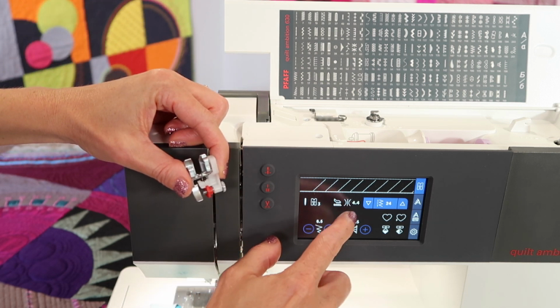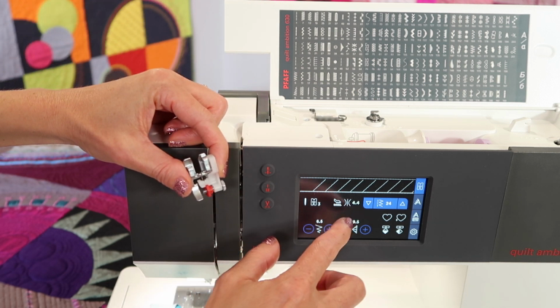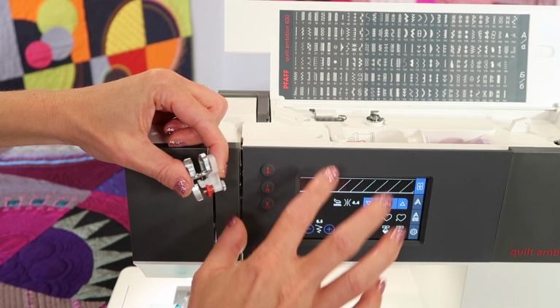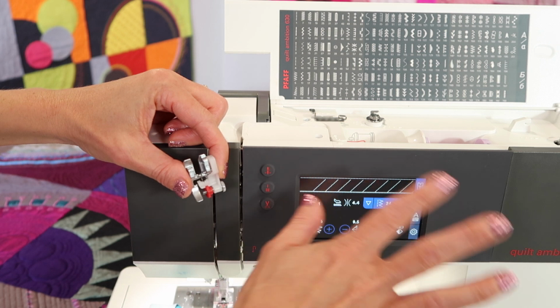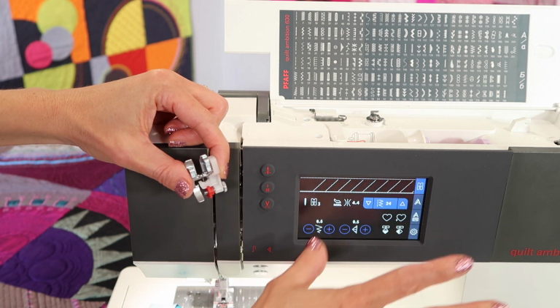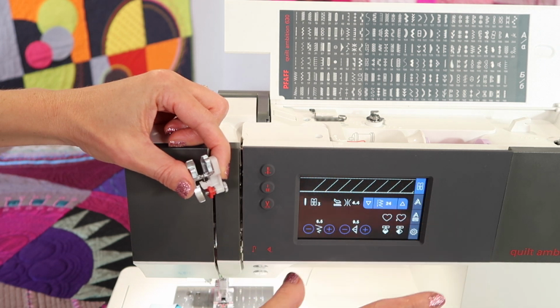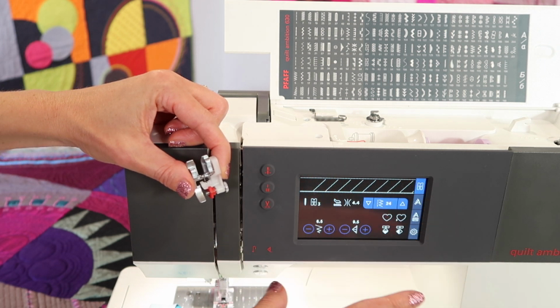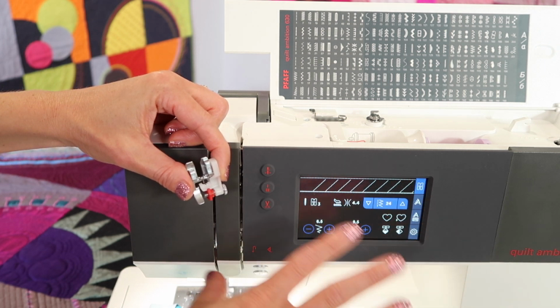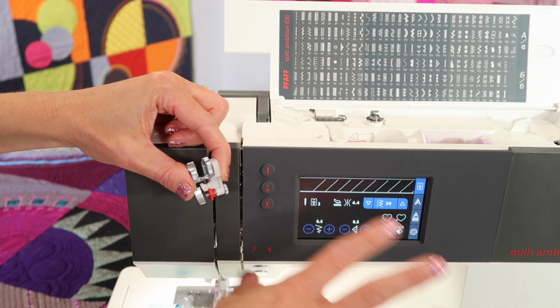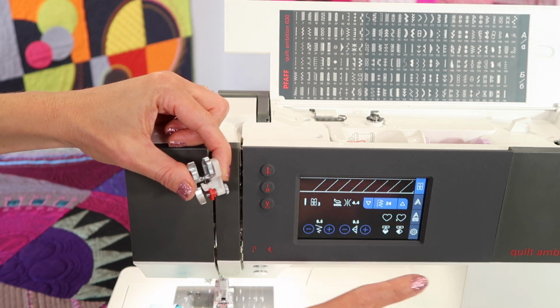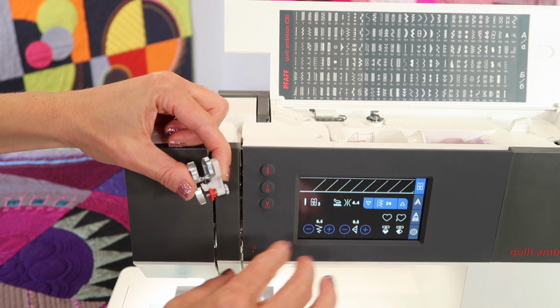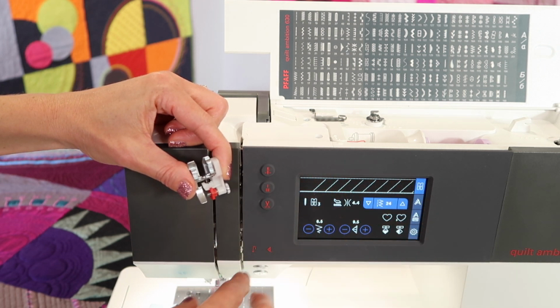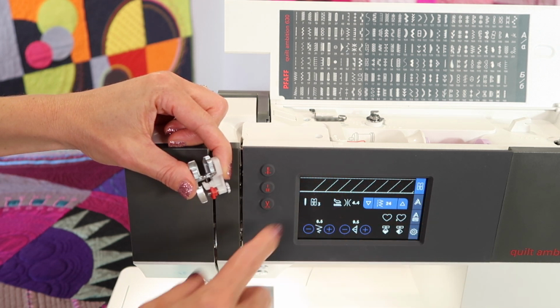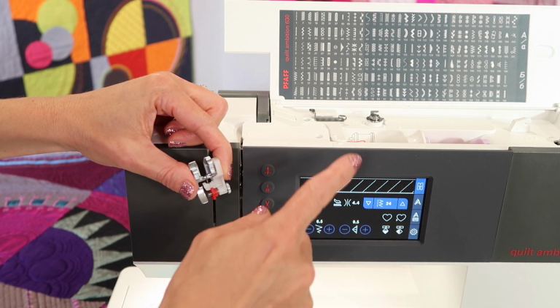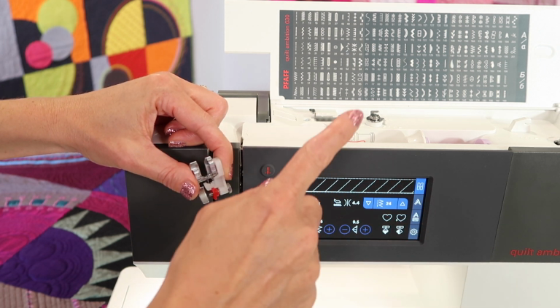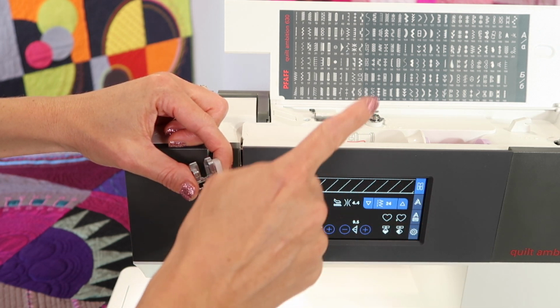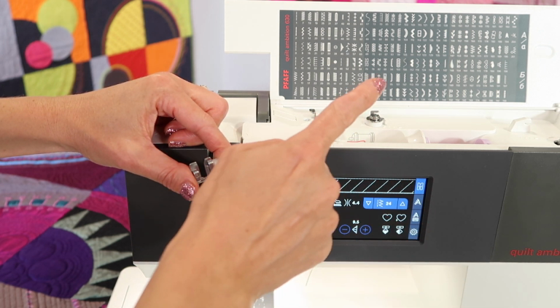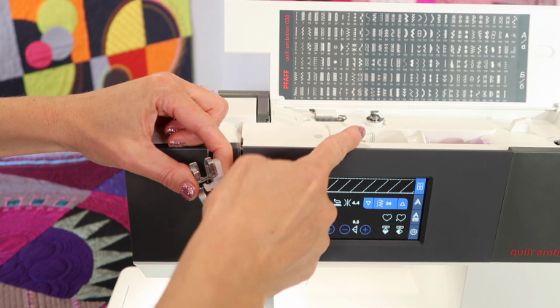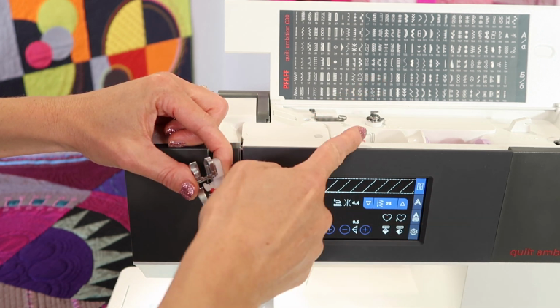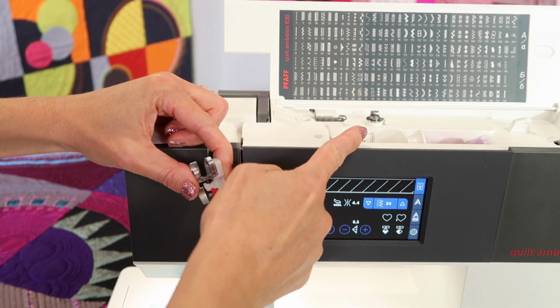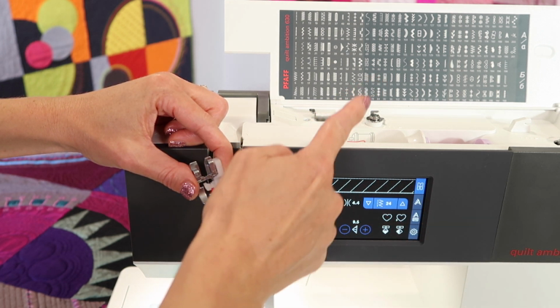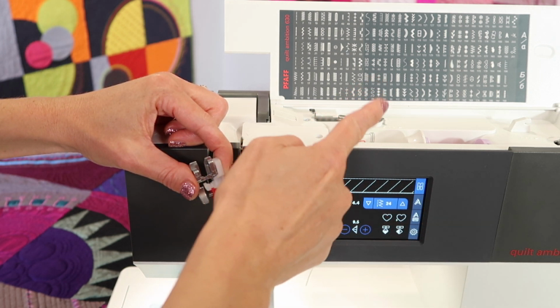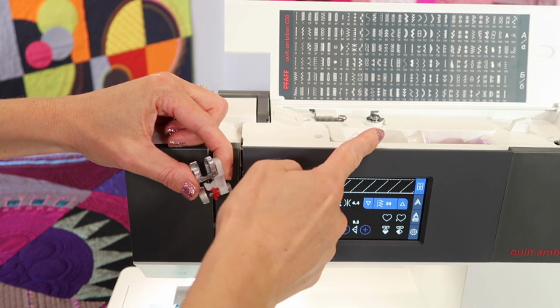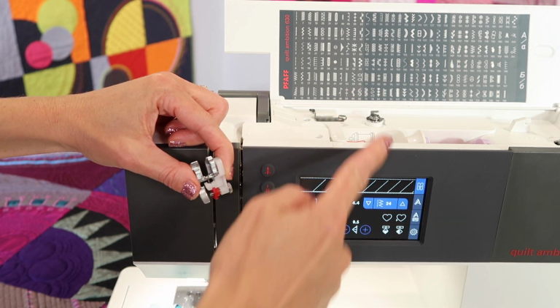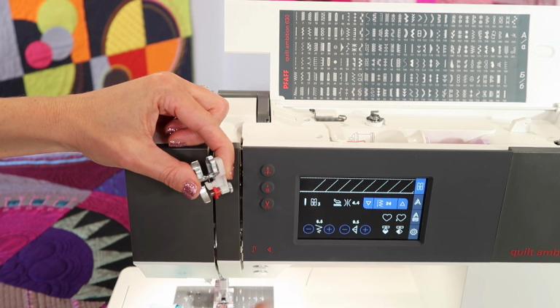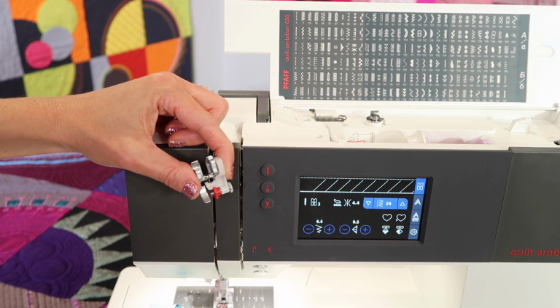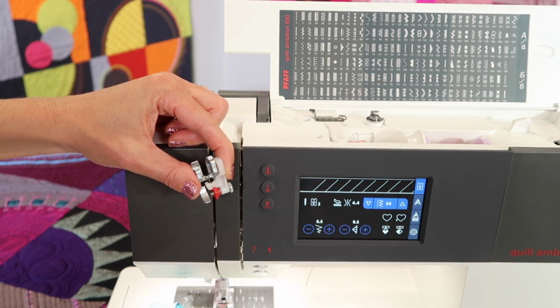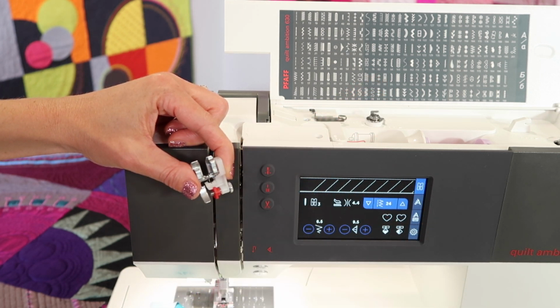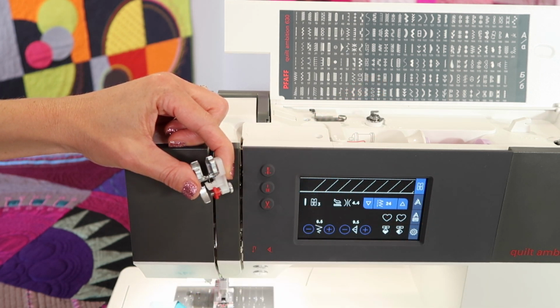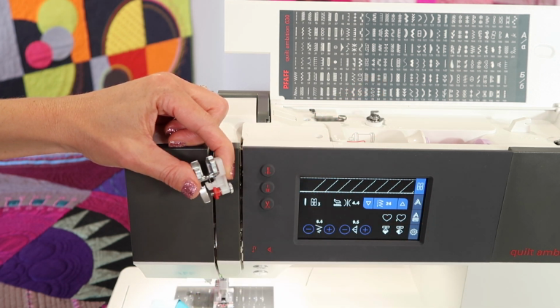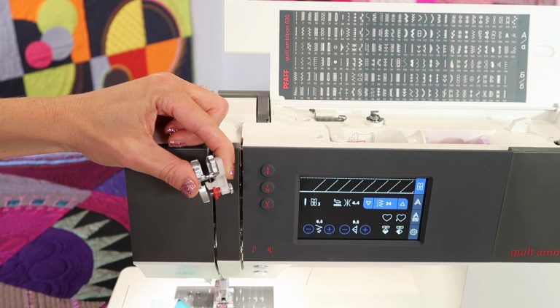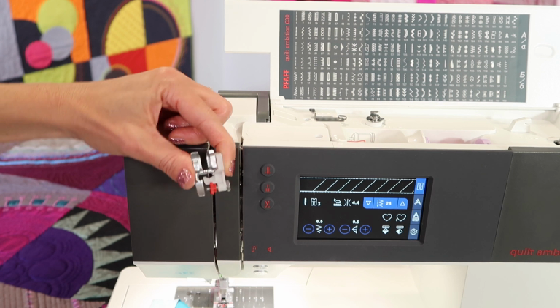Tension — just leave it where it is. It's awesome, especially if you have the same weight of thread in your needle as you do in your bobbin.